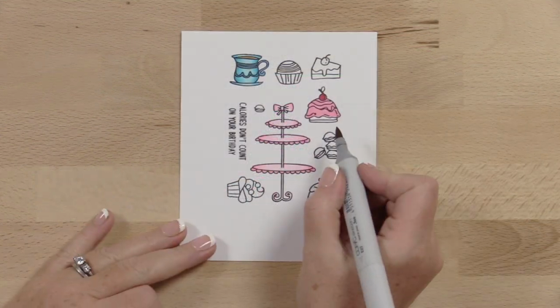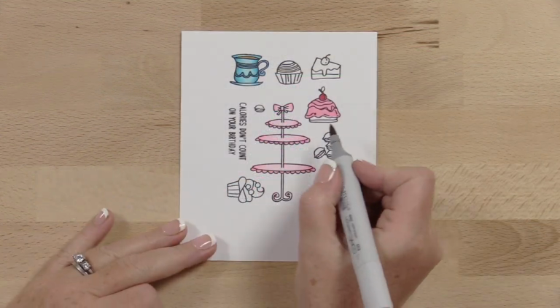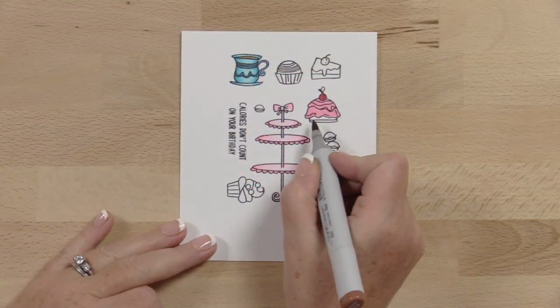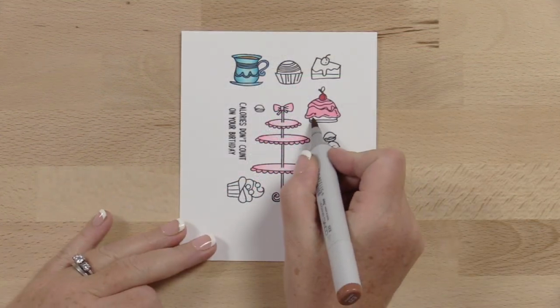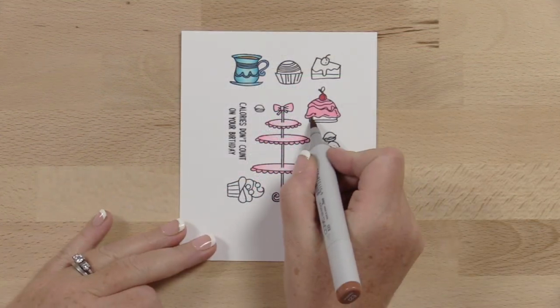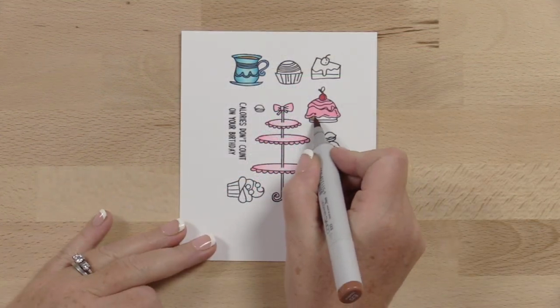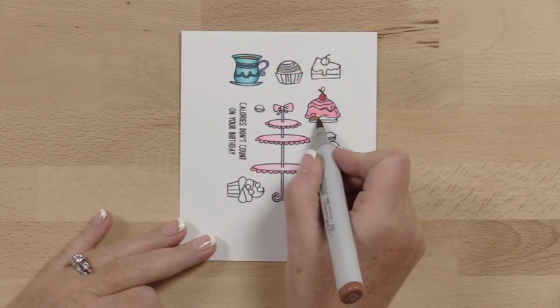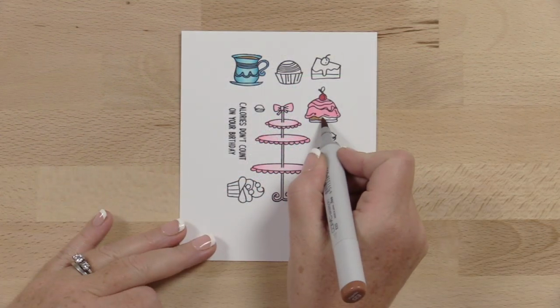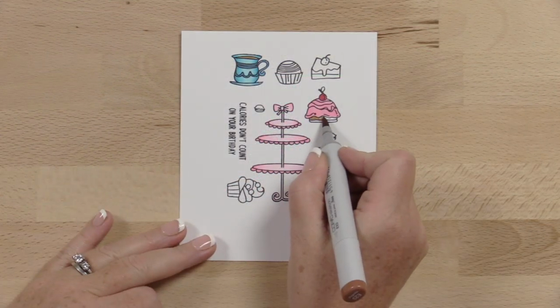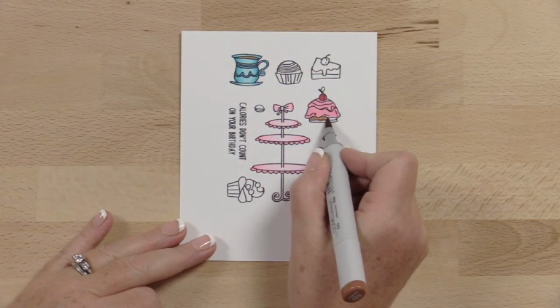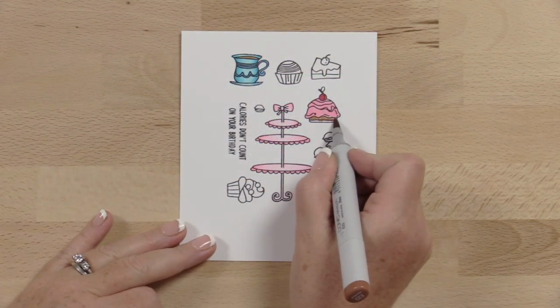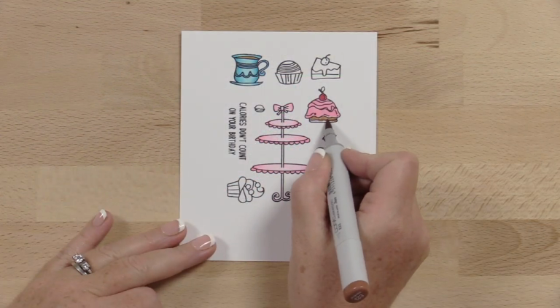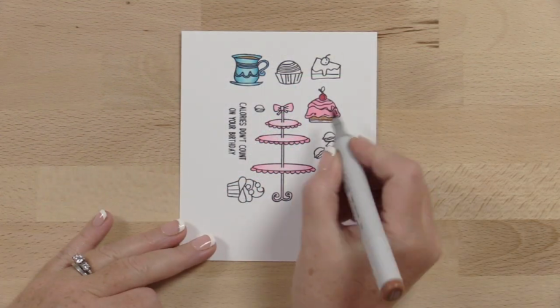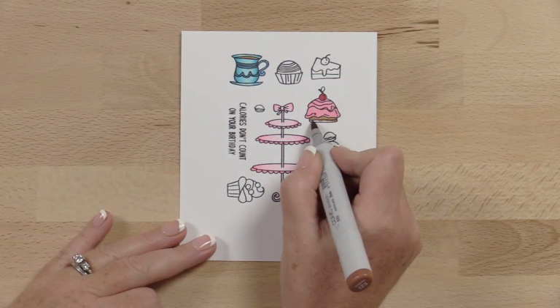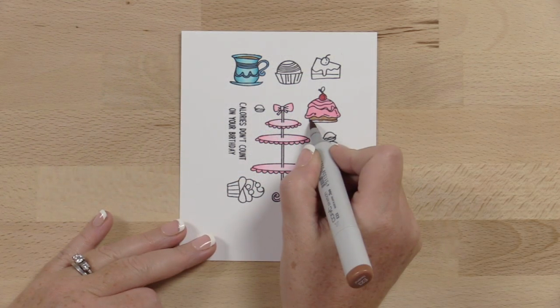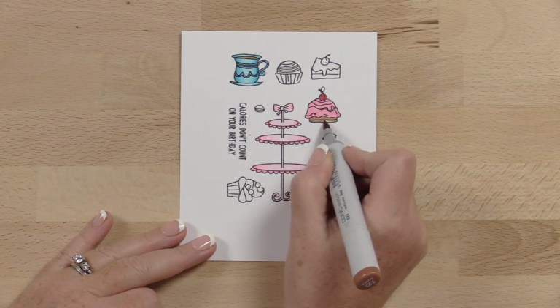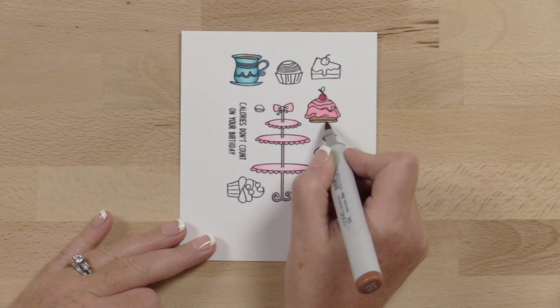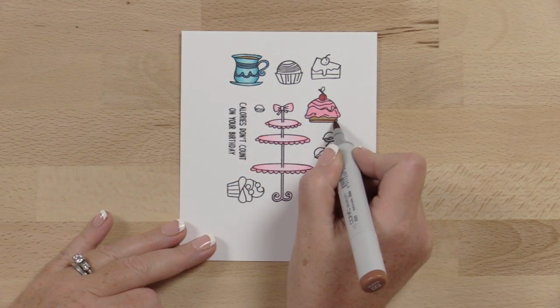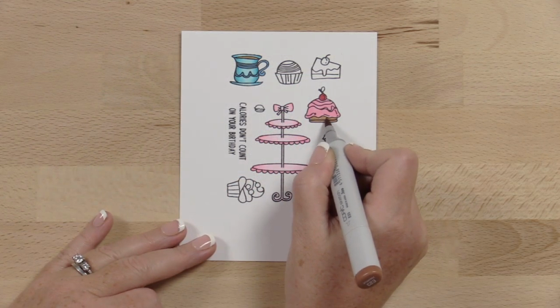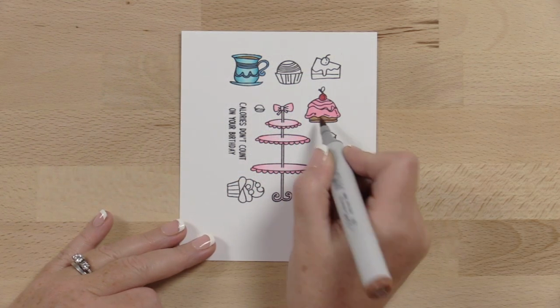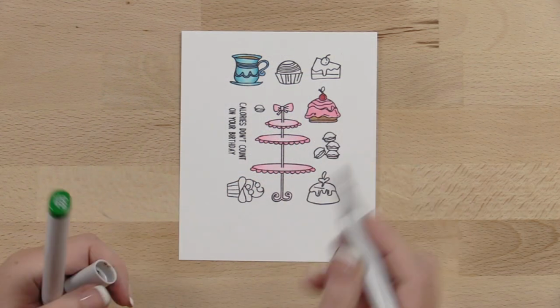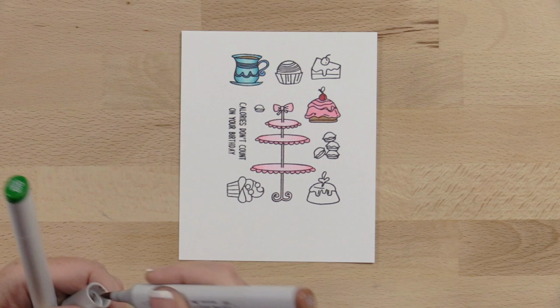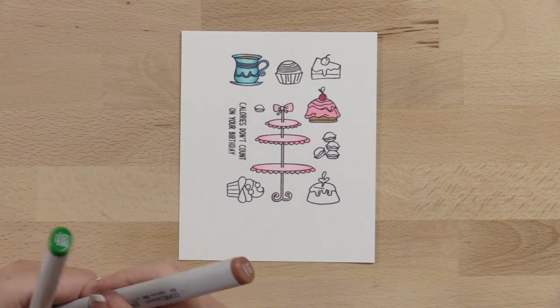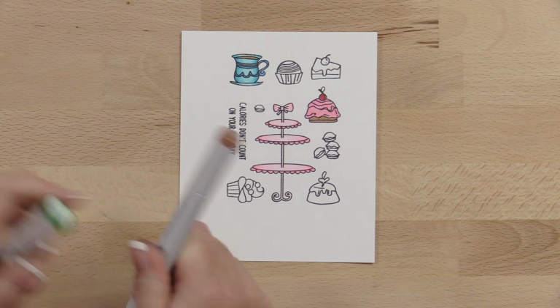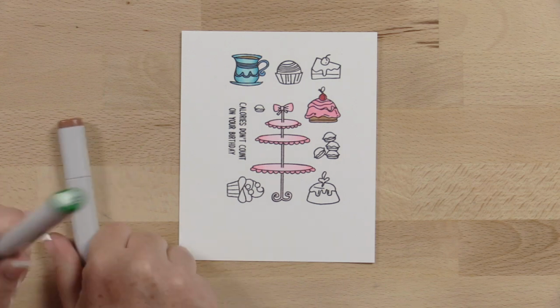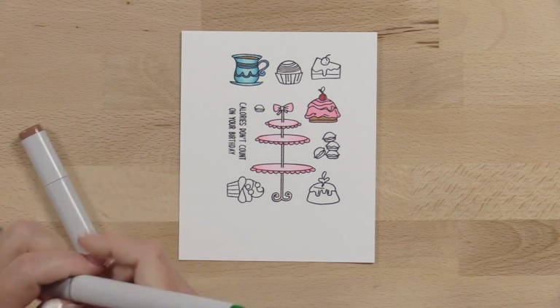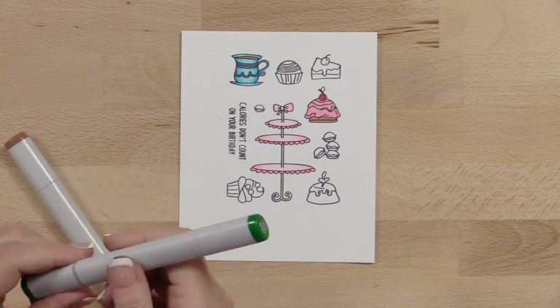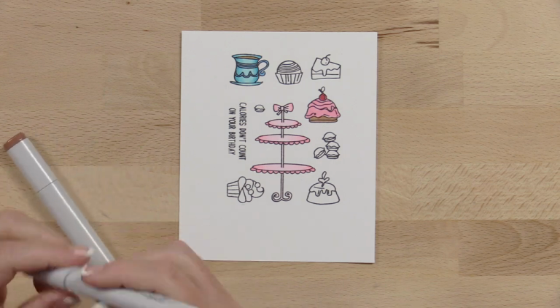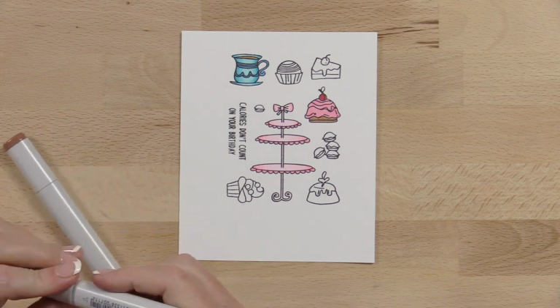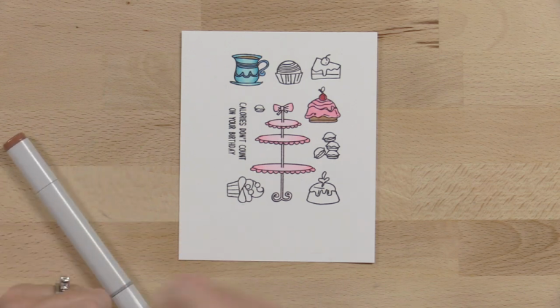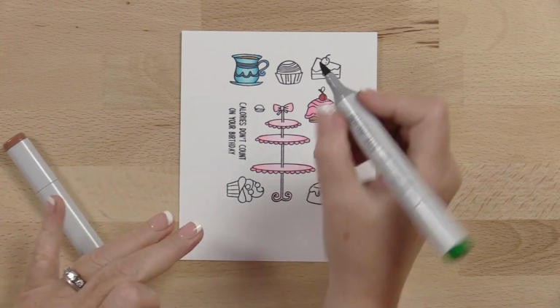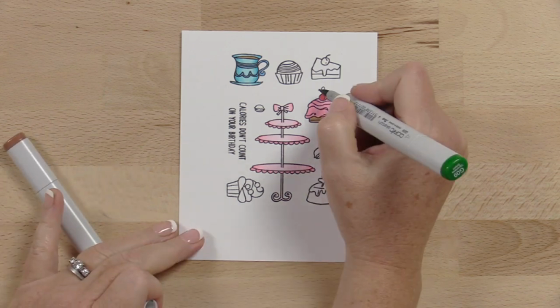Calories don't count on your birthday, so indulge. Treat your birthday star to some handmade goodies.